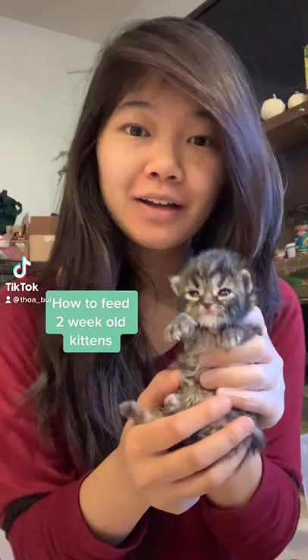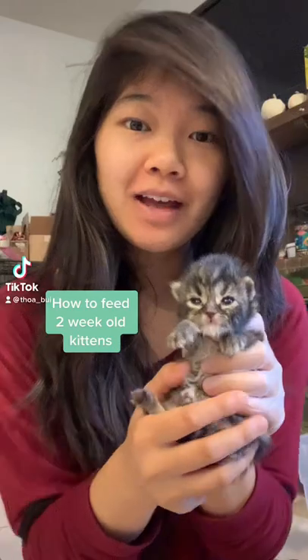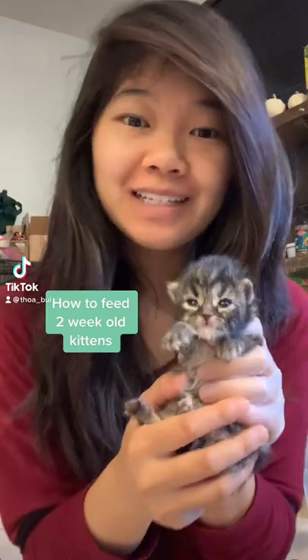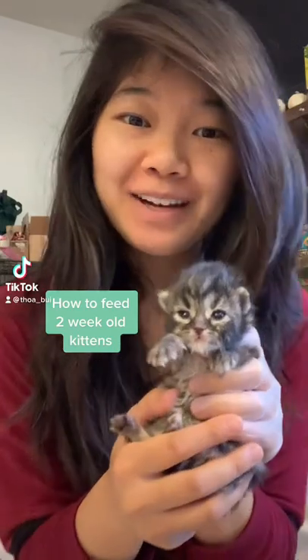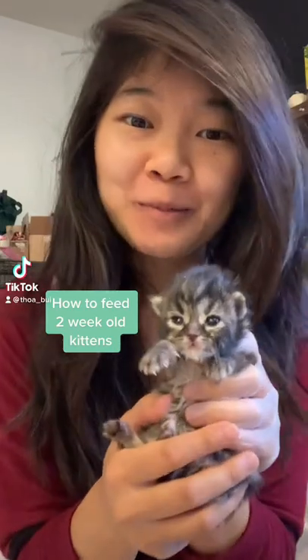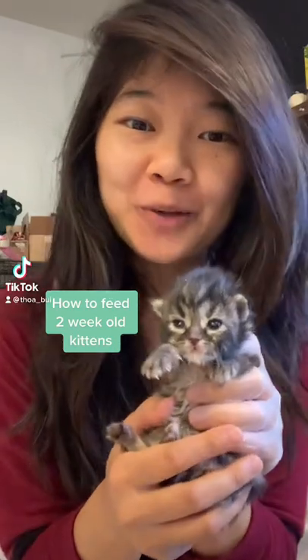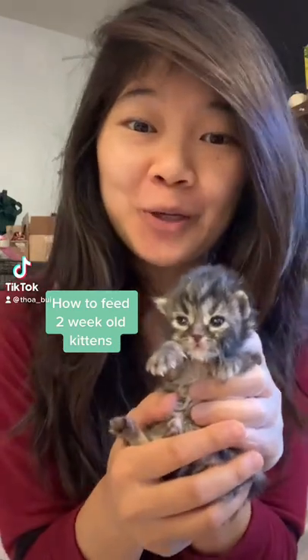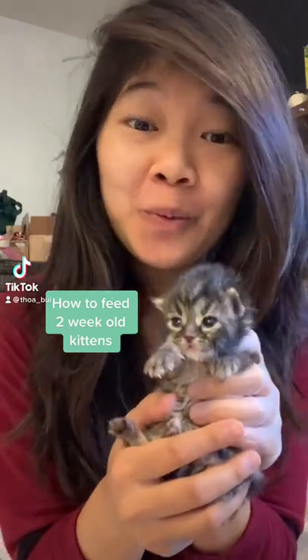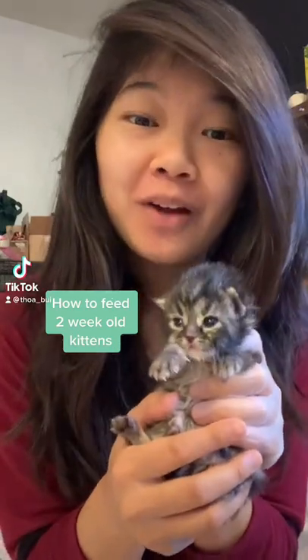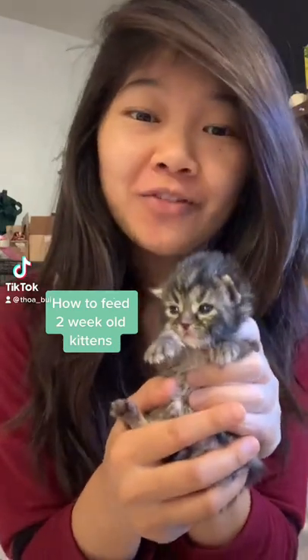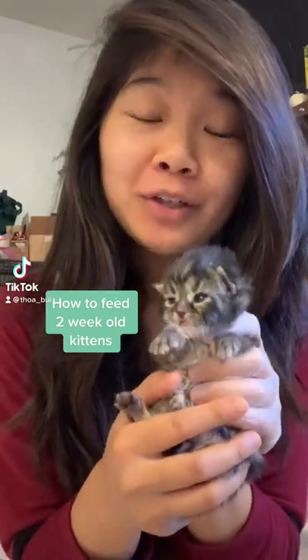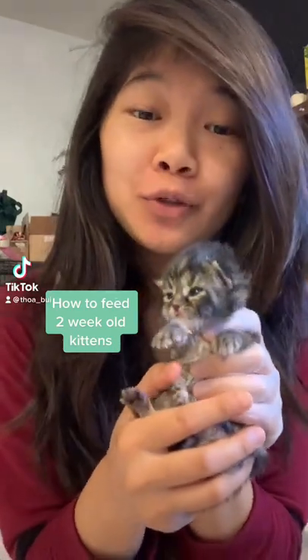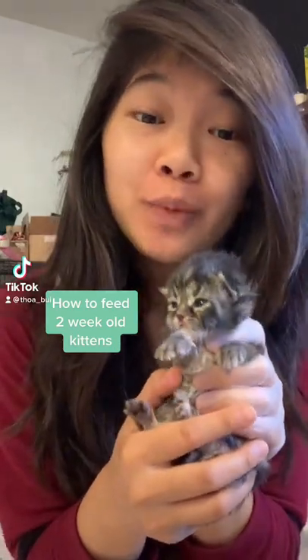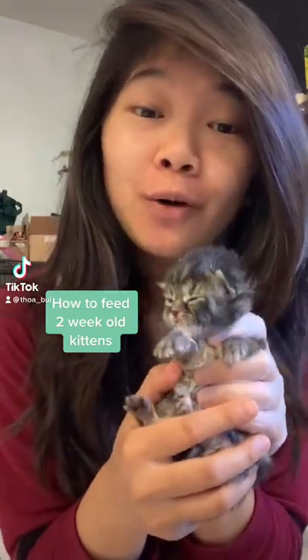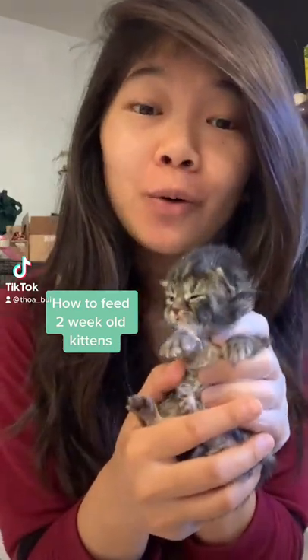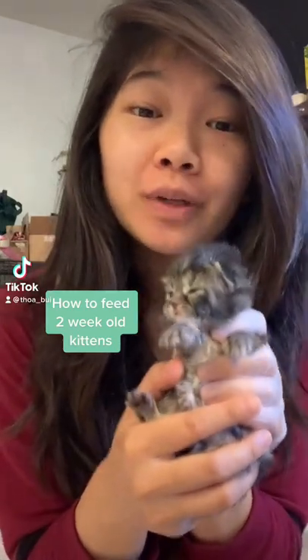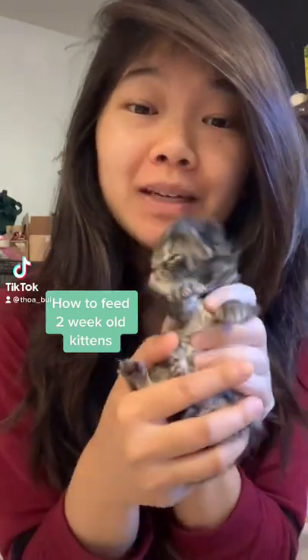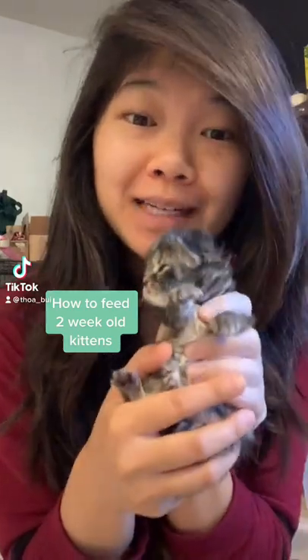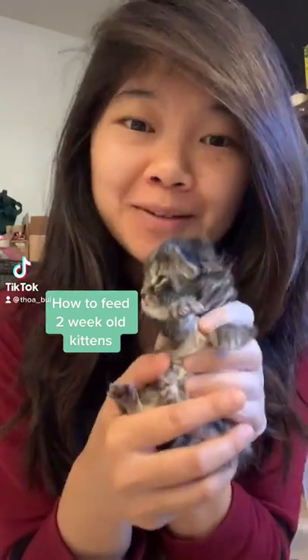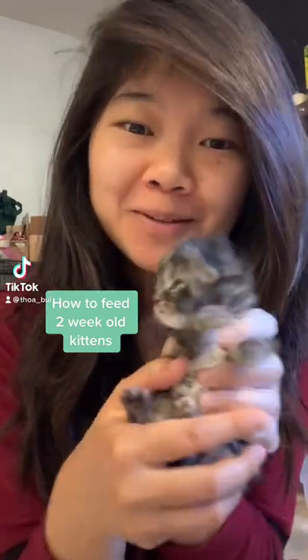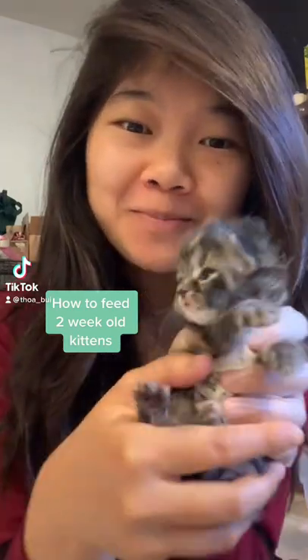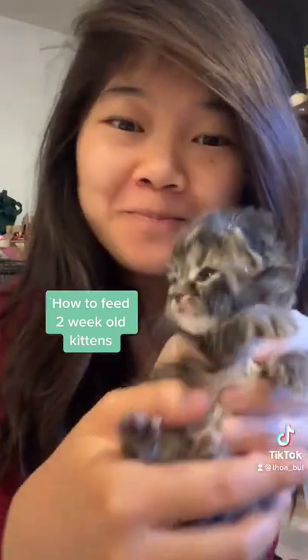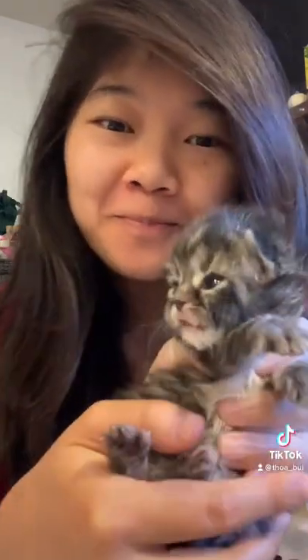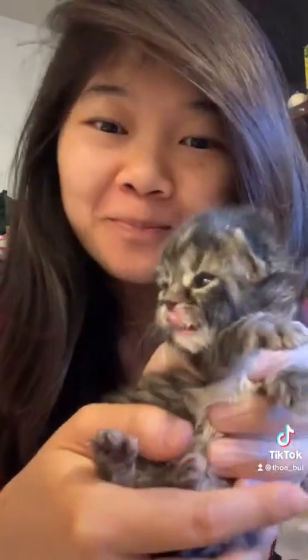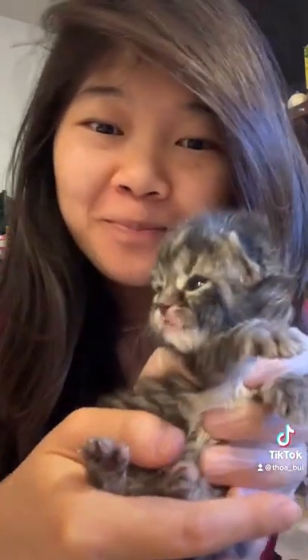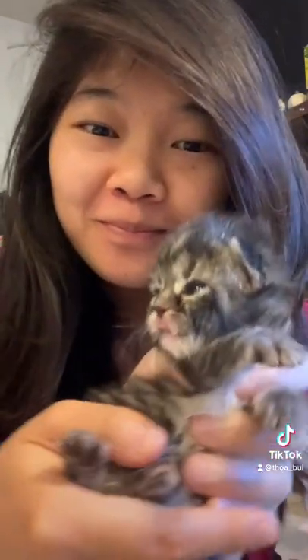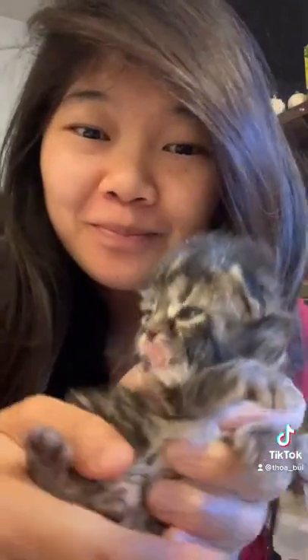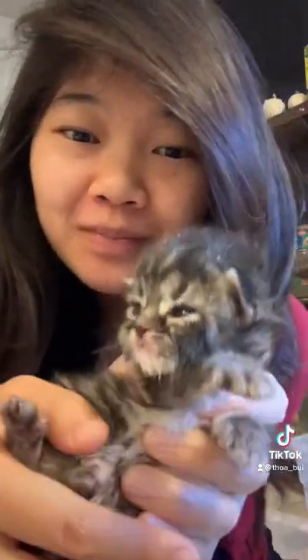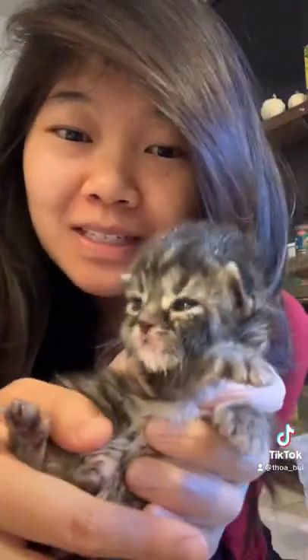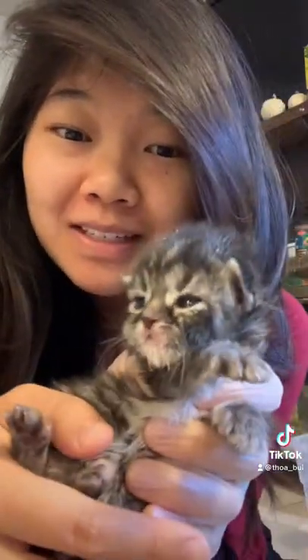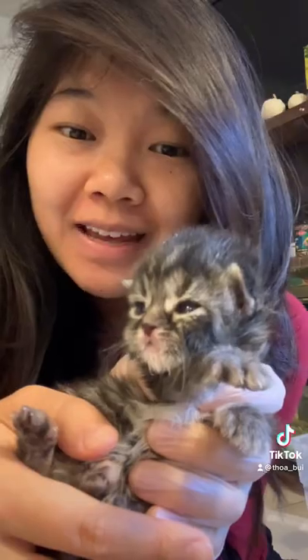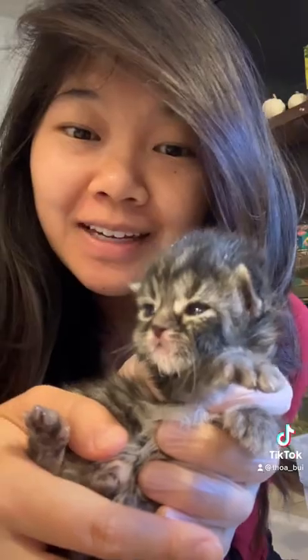Today I'm showing you how to feed two week old kittens. This is Sandy.